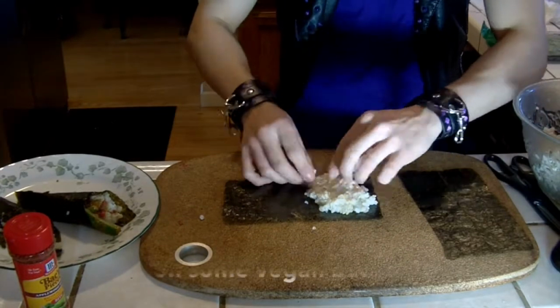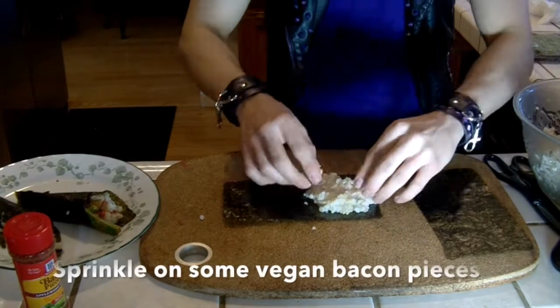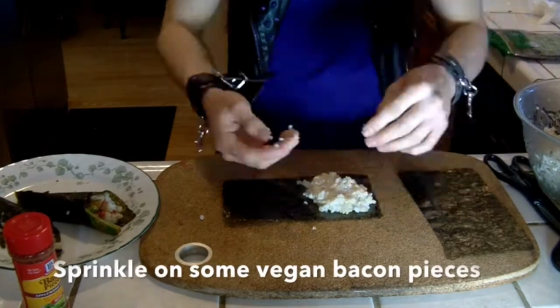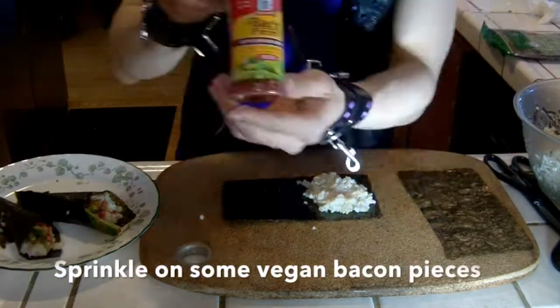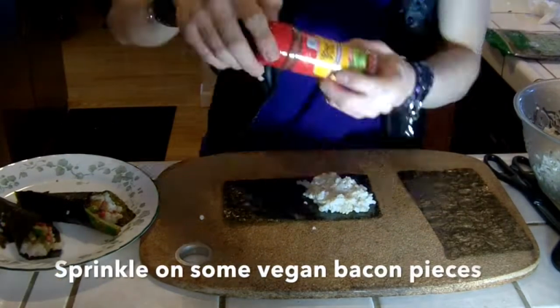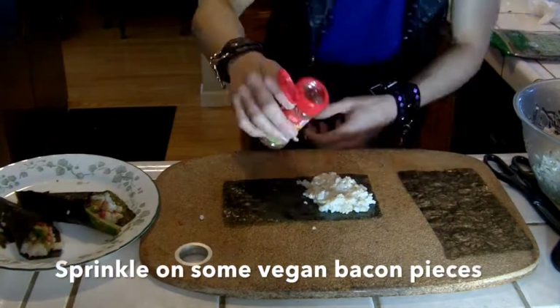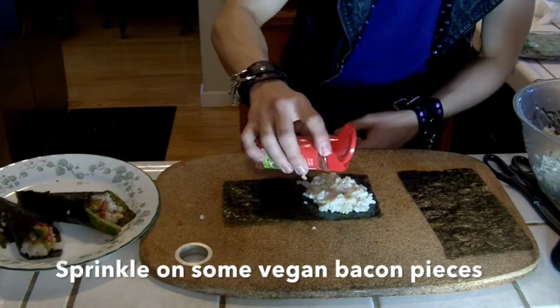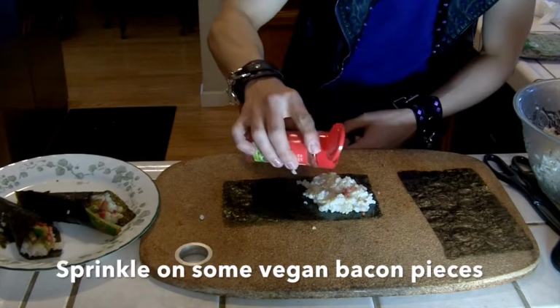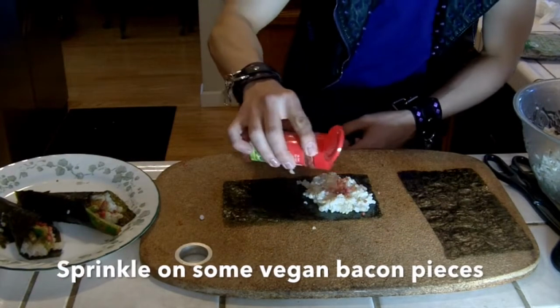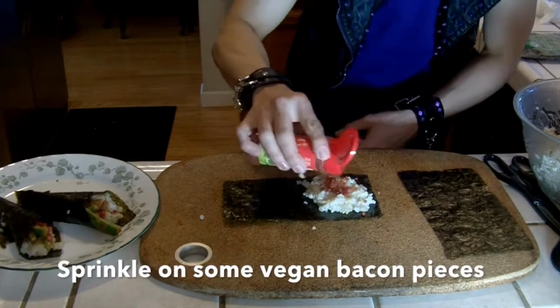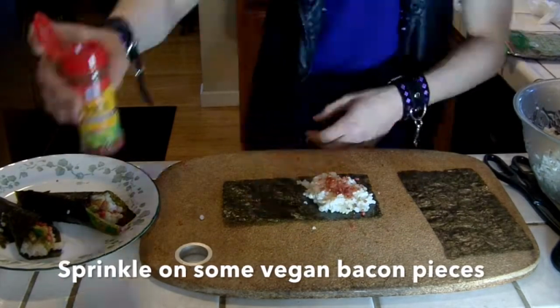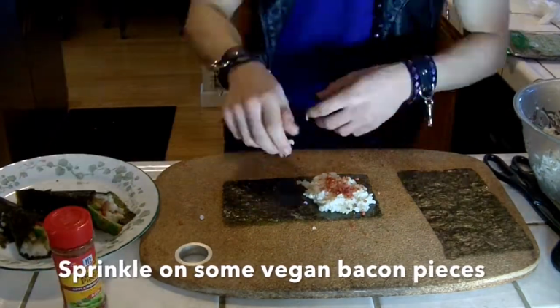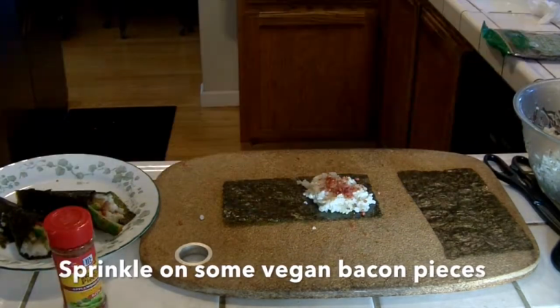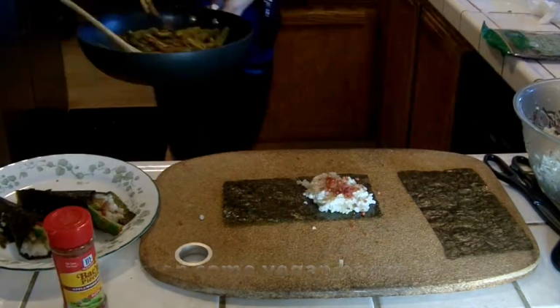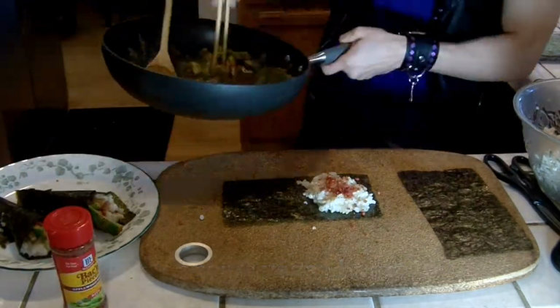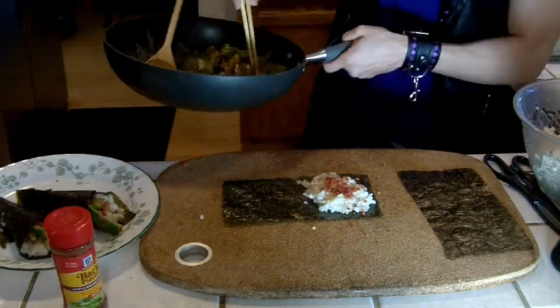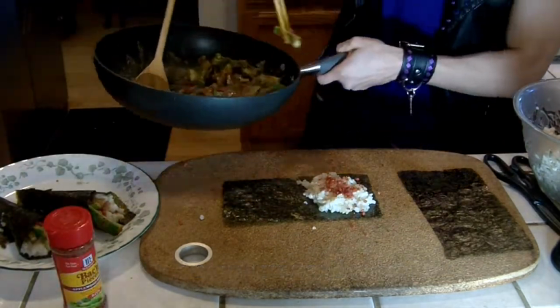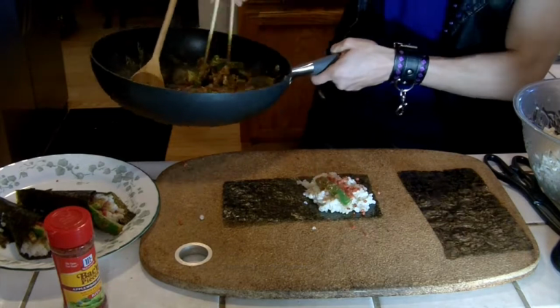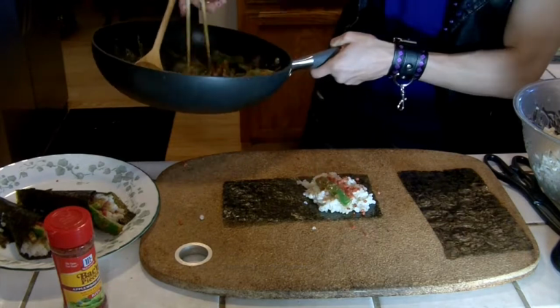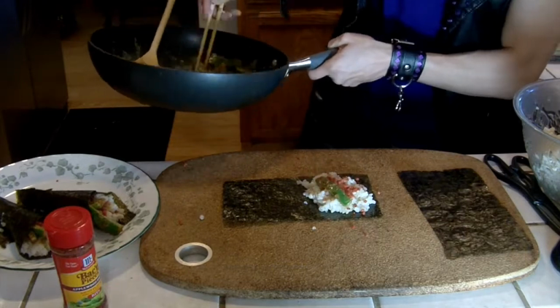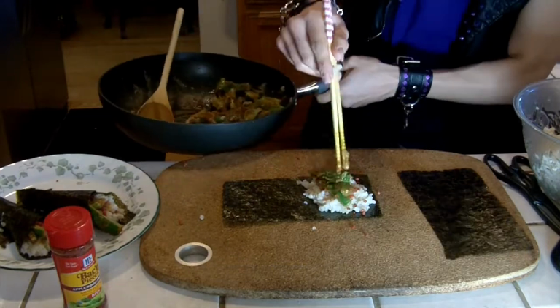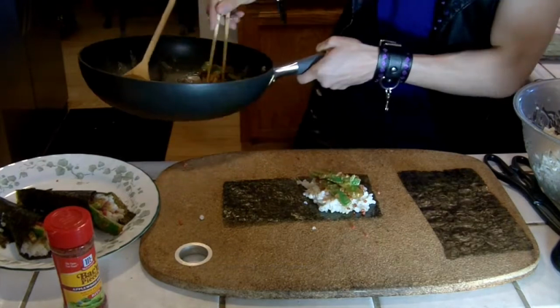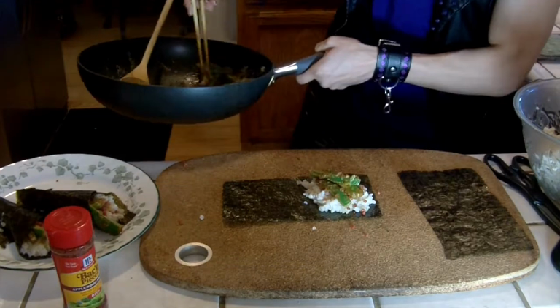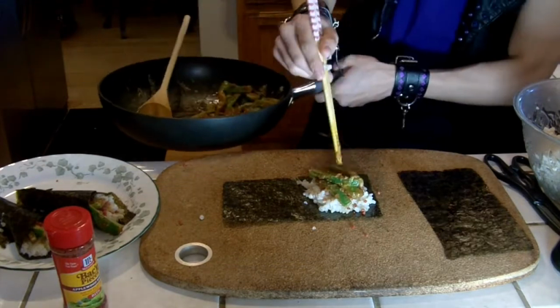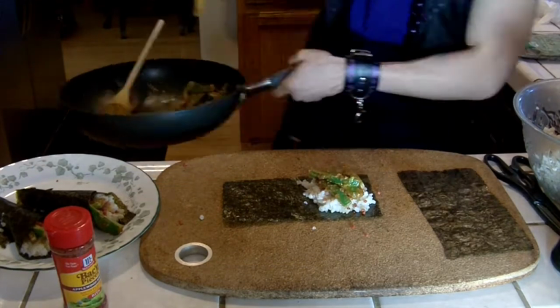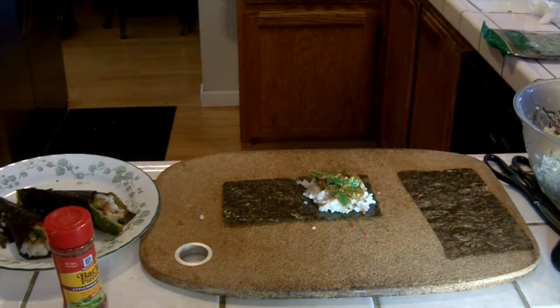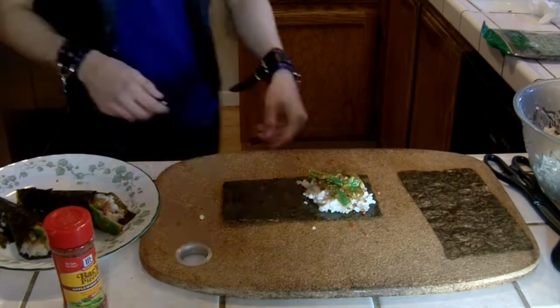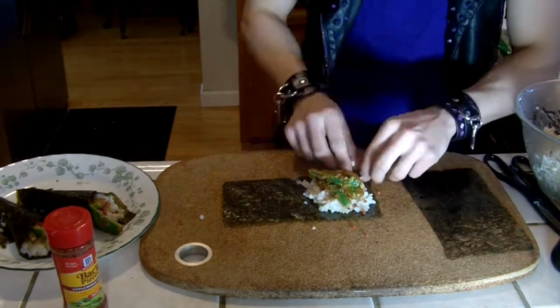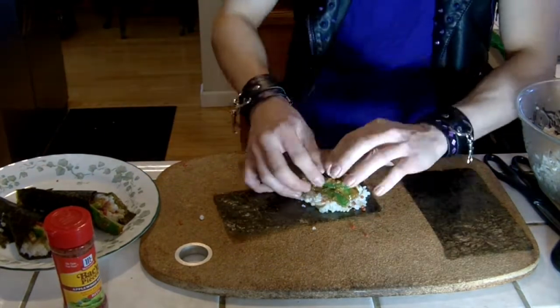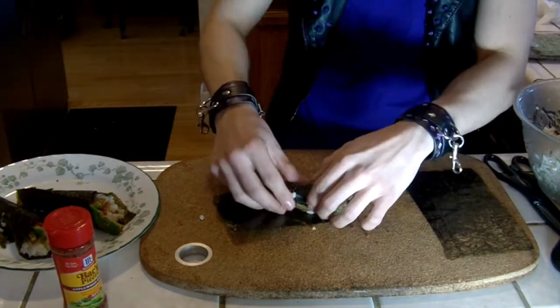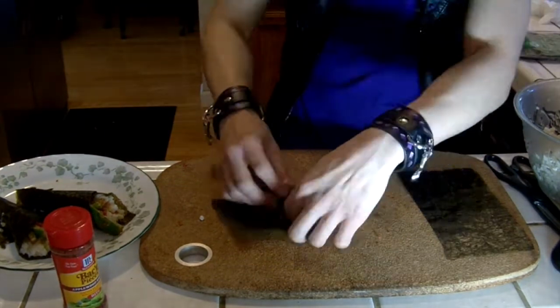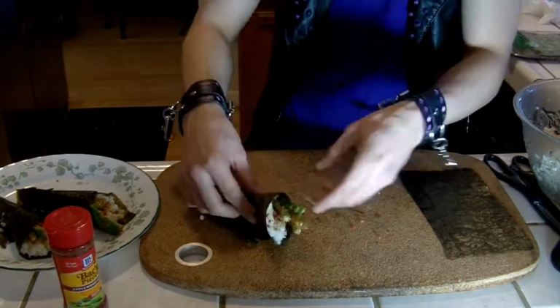Sprinkle in some vegan bacon onto your rice, add some seasoned peppers, and roll up the seaweed and you're all set.